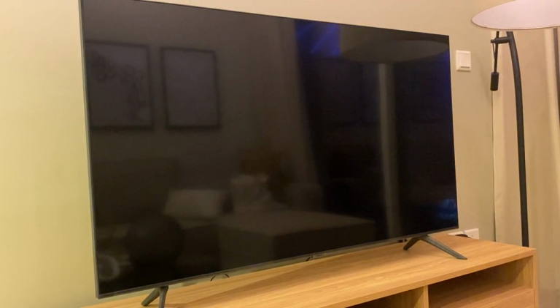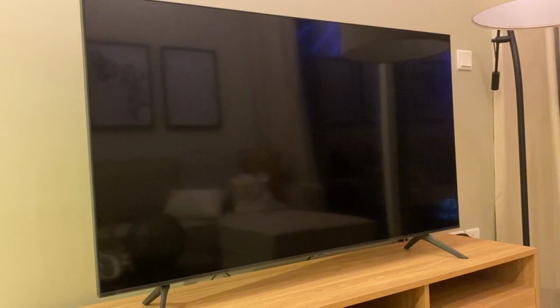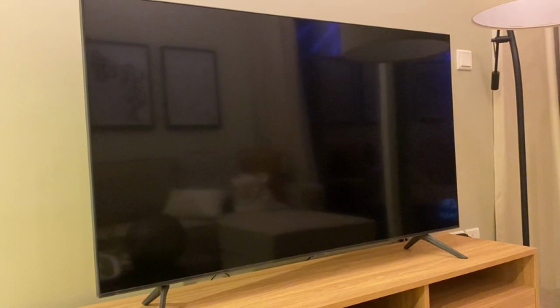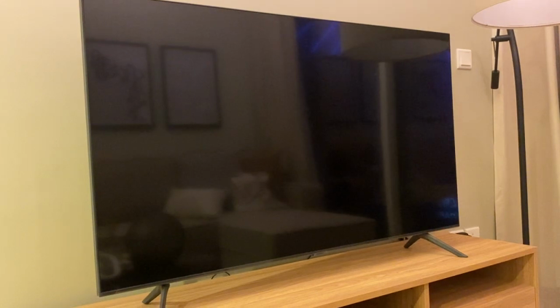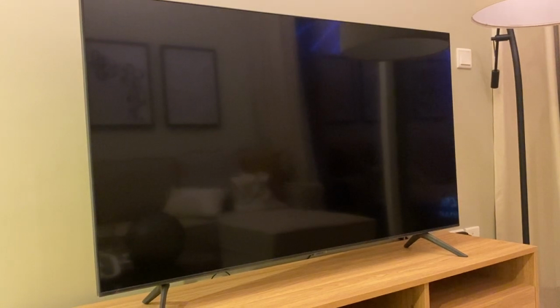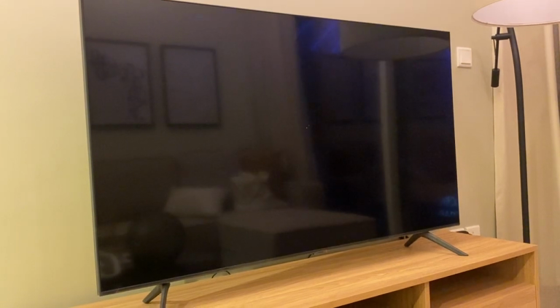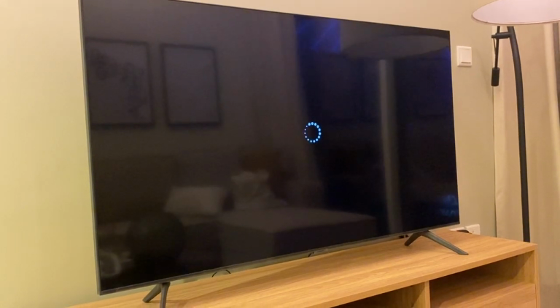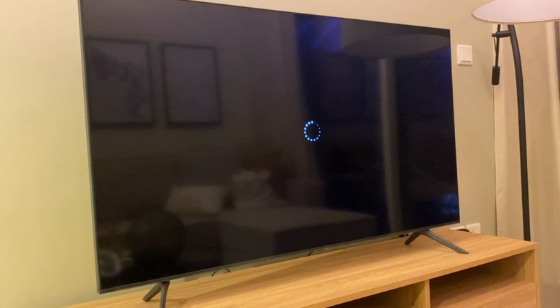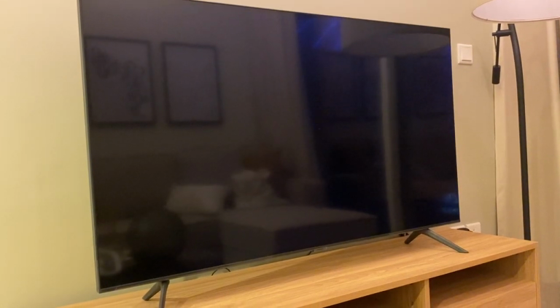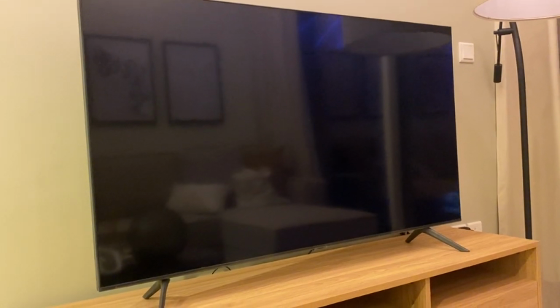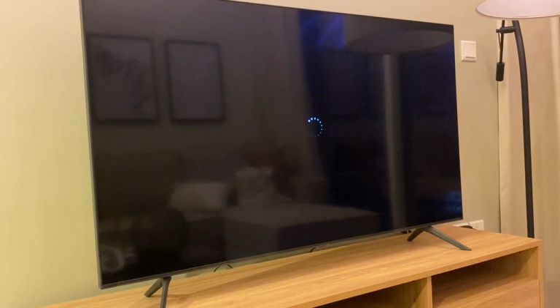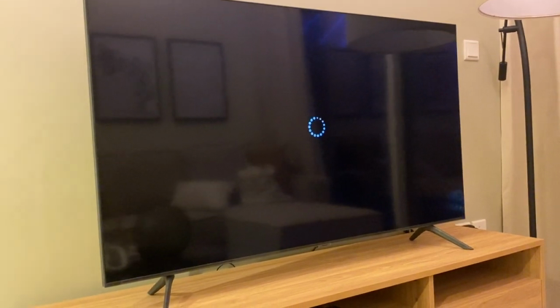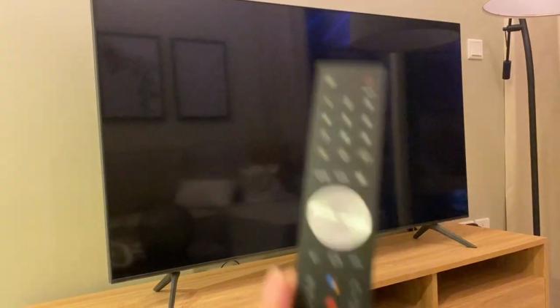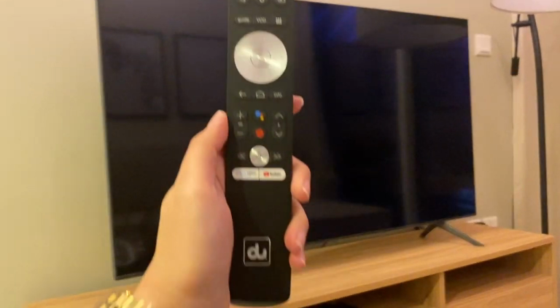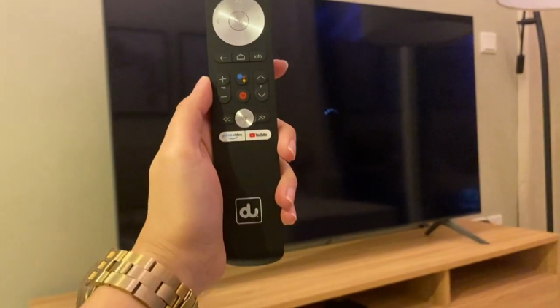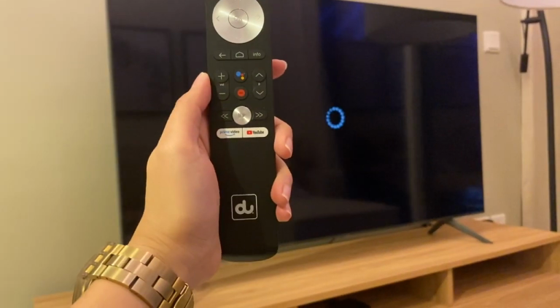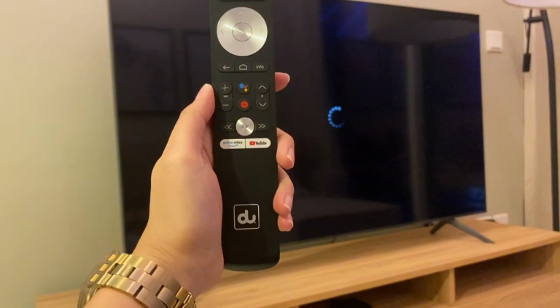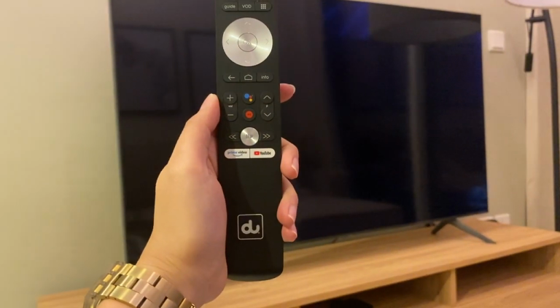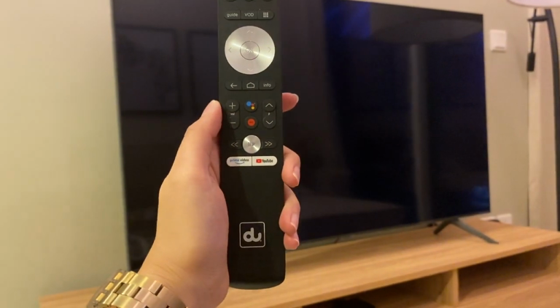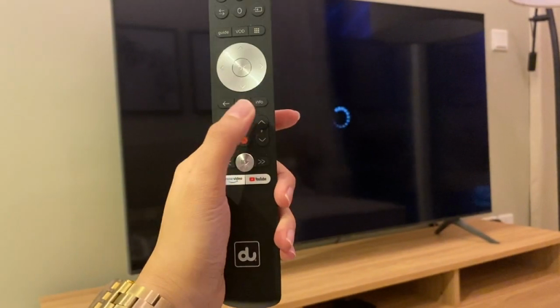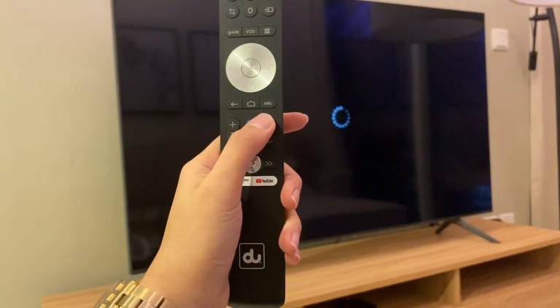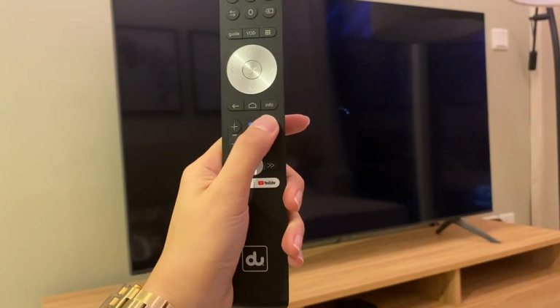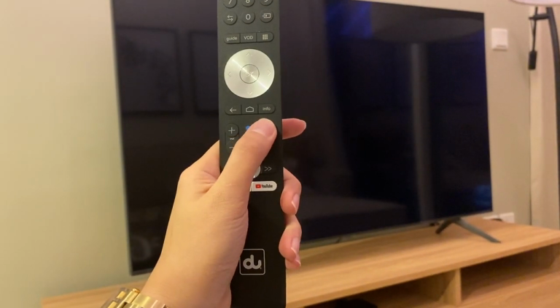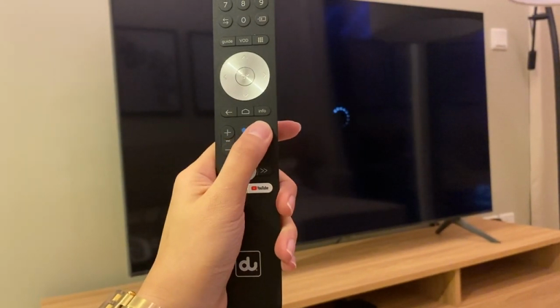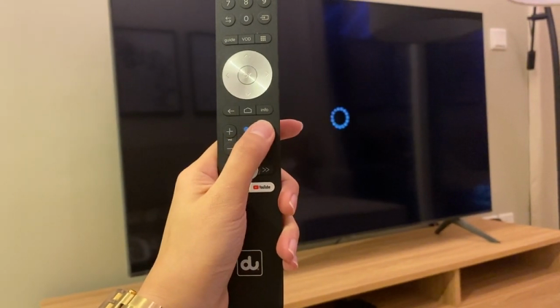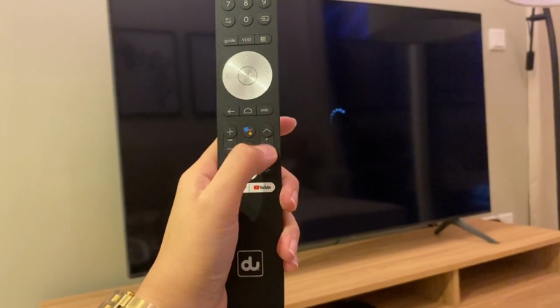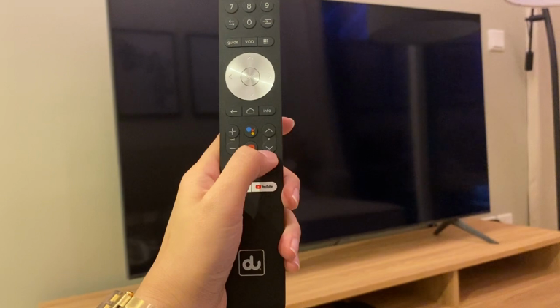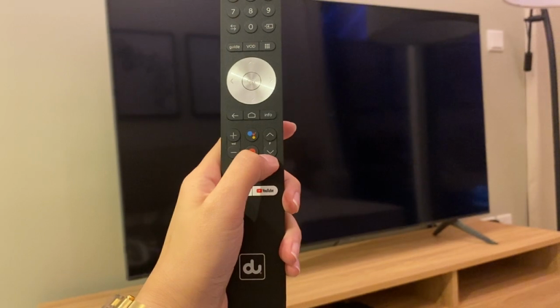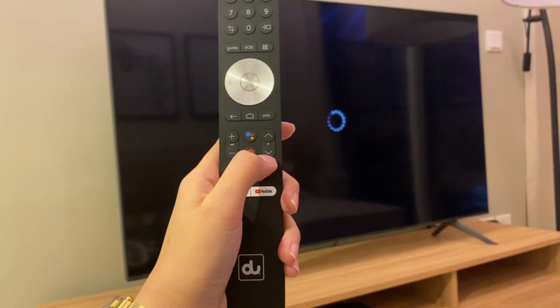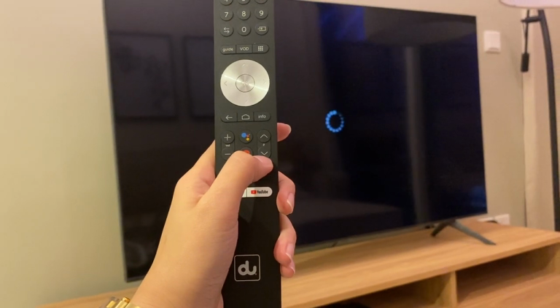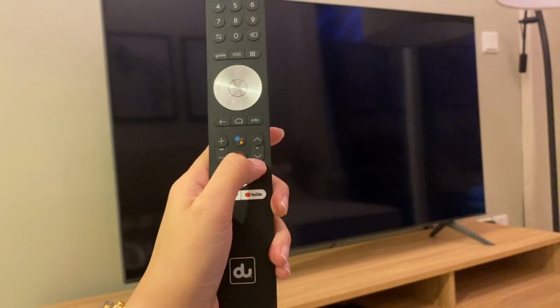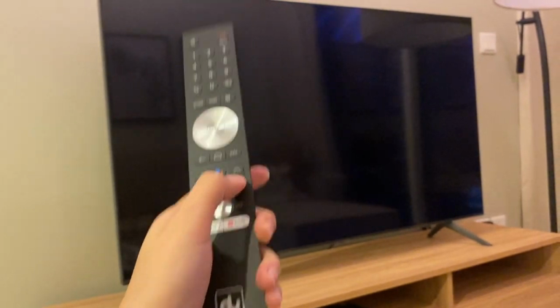To switch channels, you can use this remote. Press the arrow up or arrow down button.